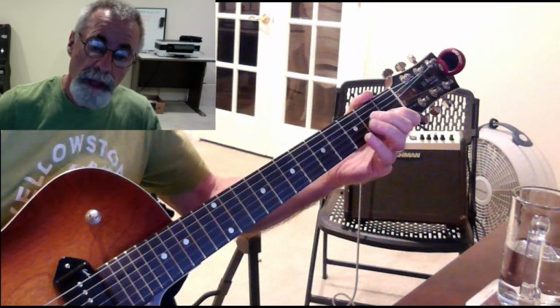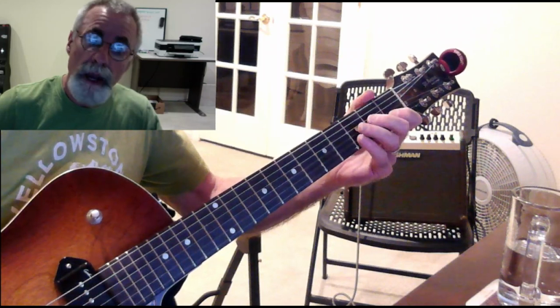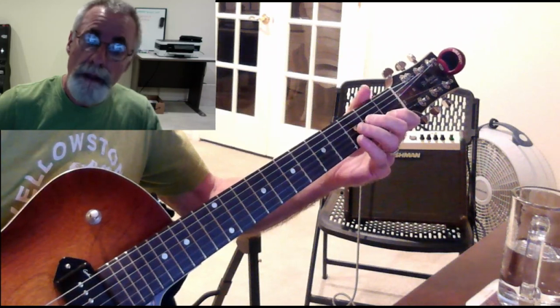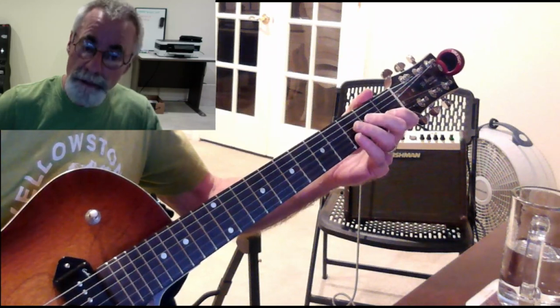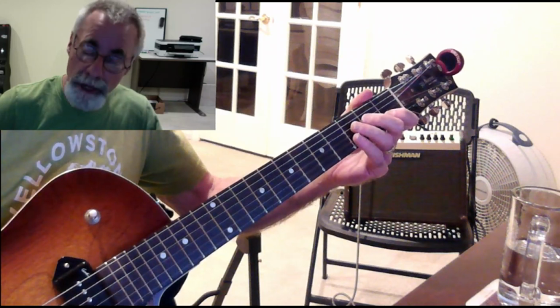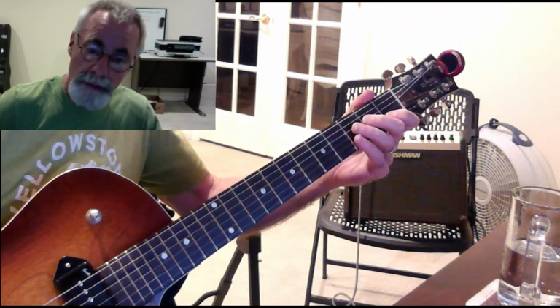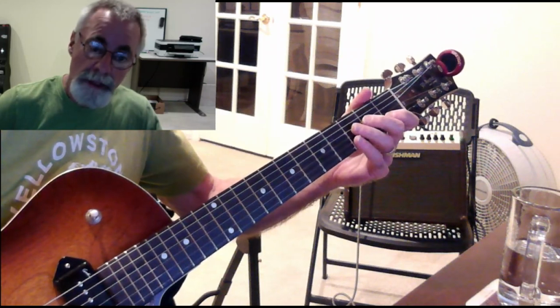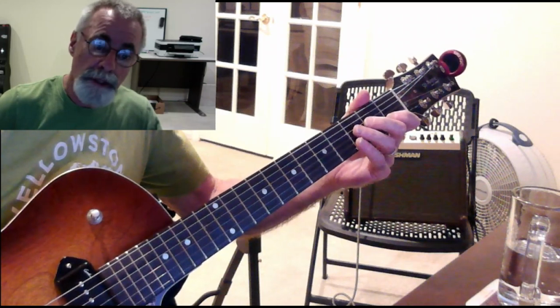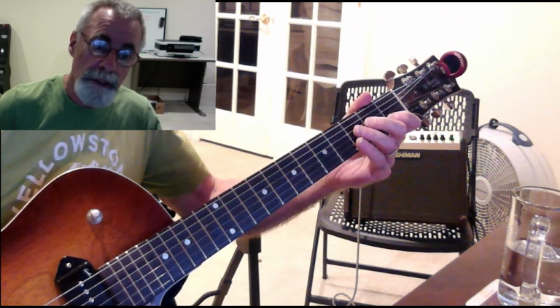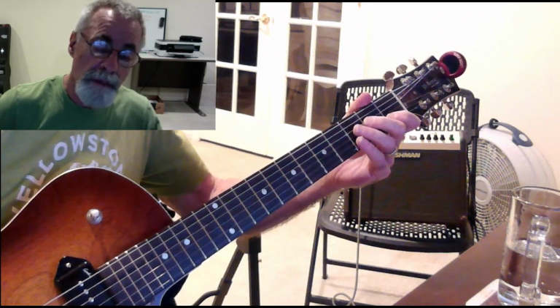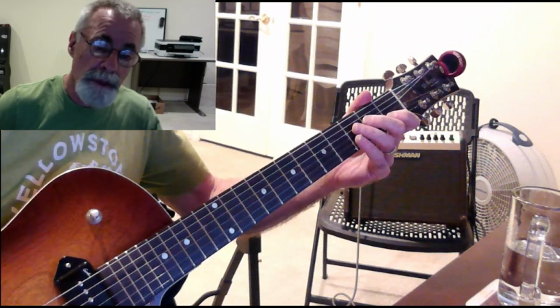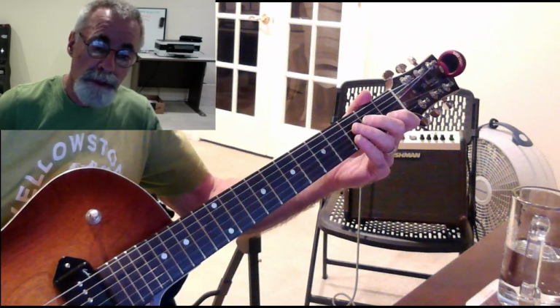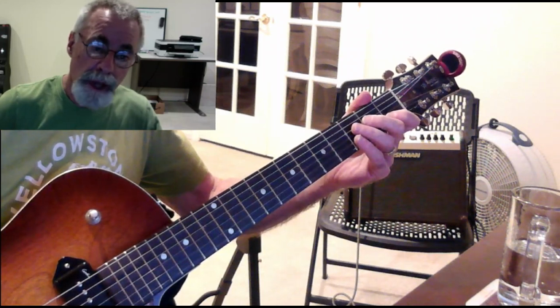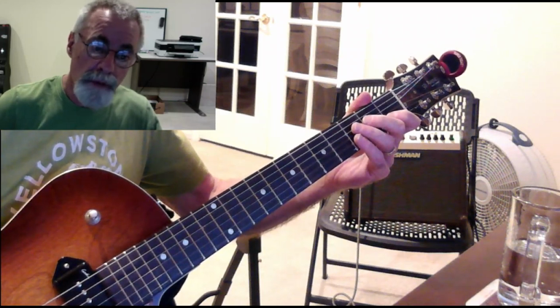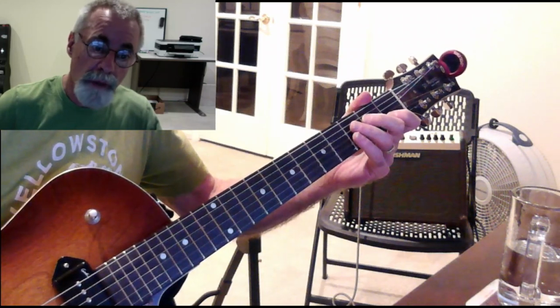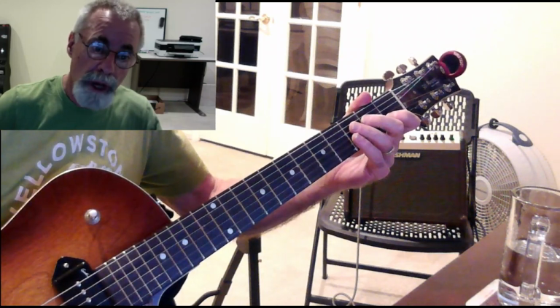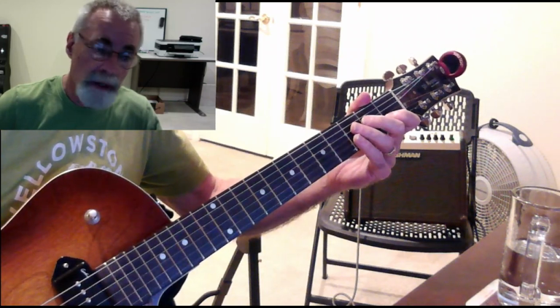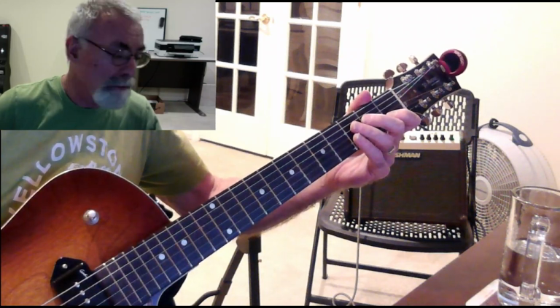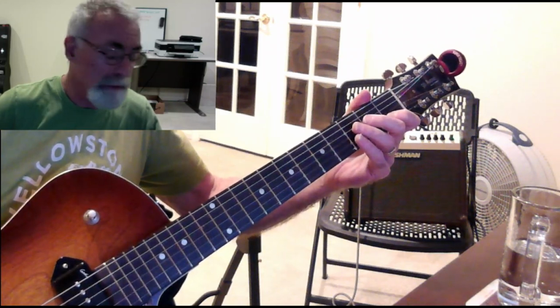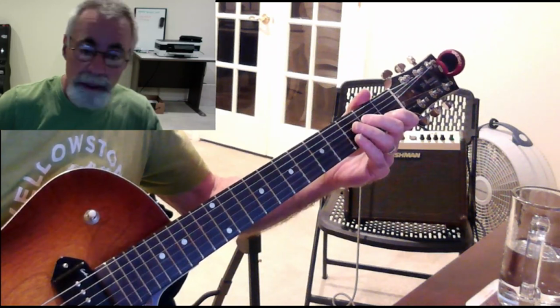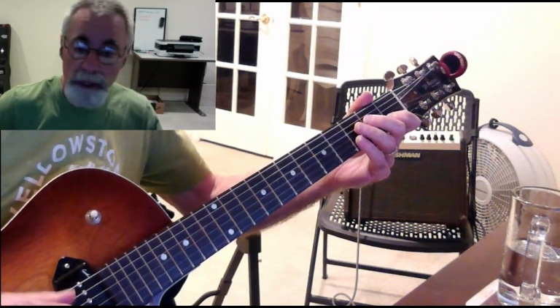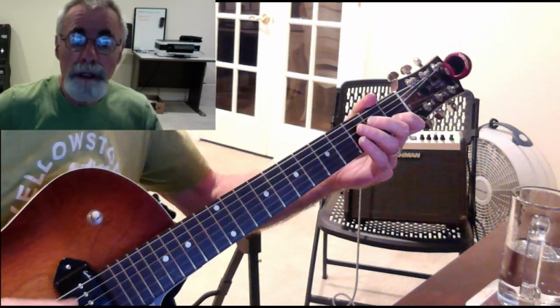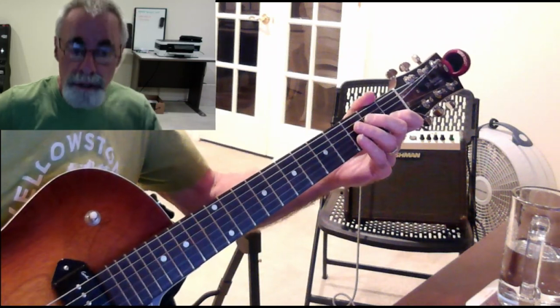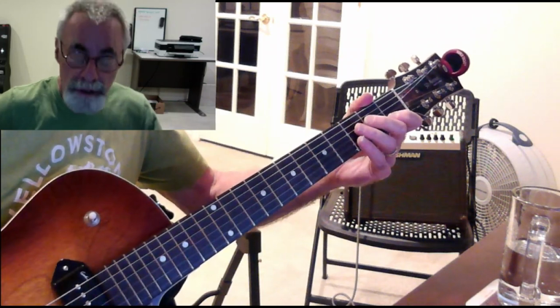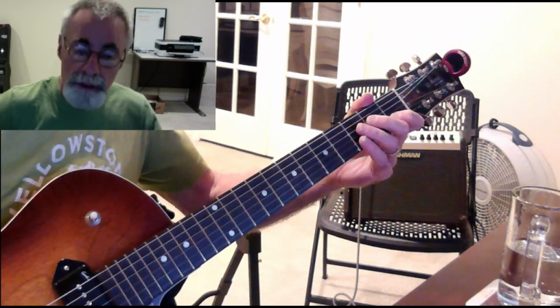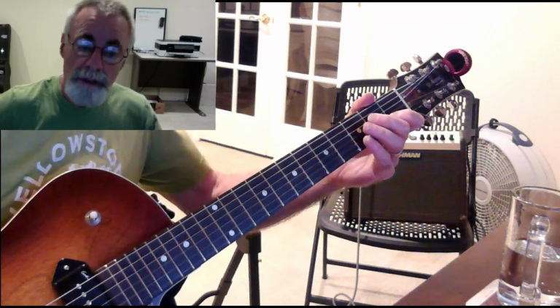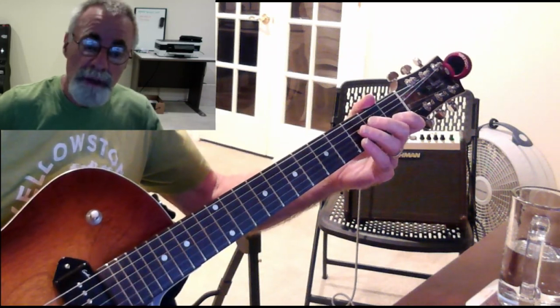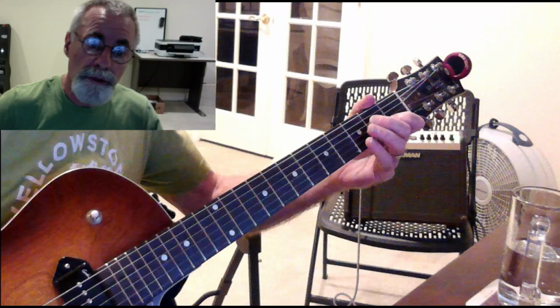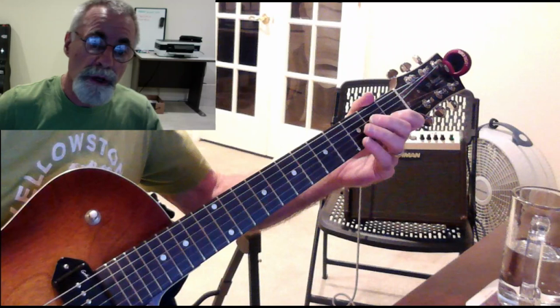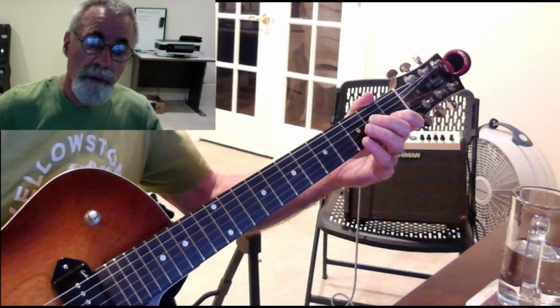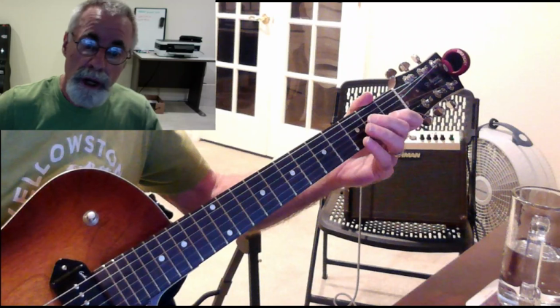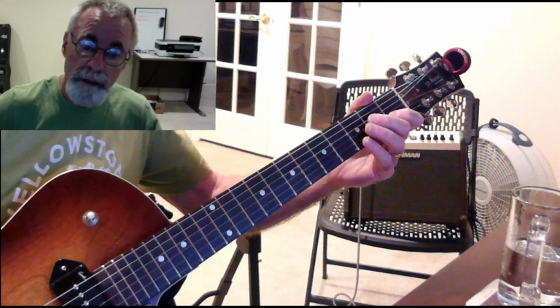And that's an ascending C major scale, one octave, and then a descending C major scale, one octave.